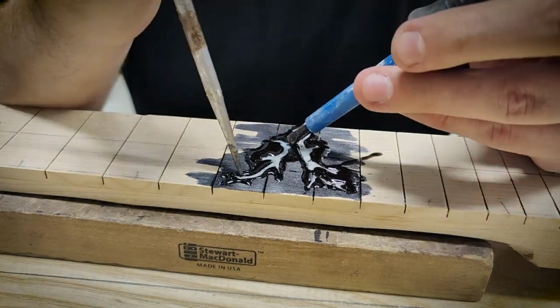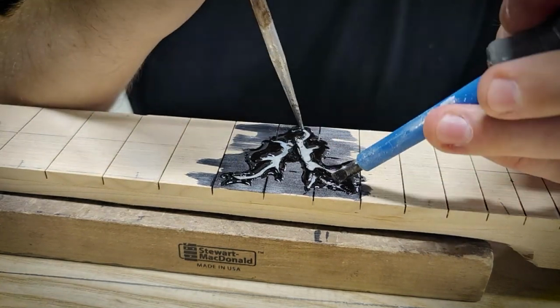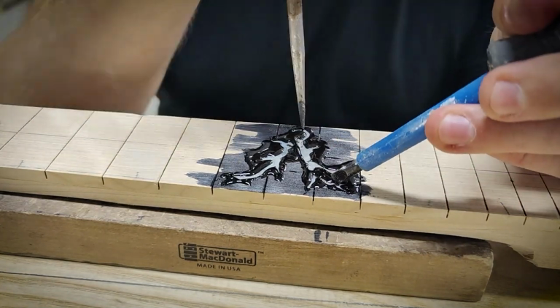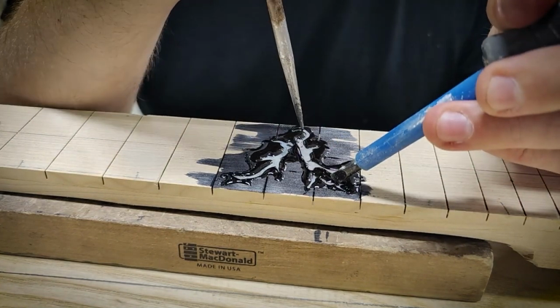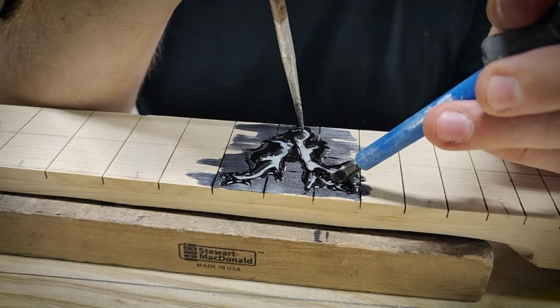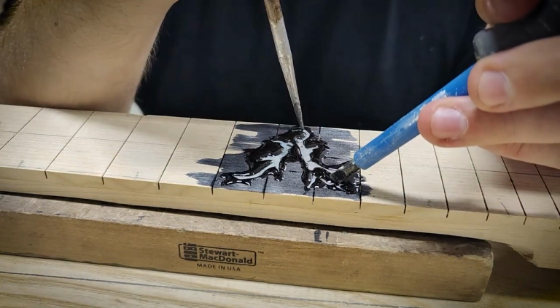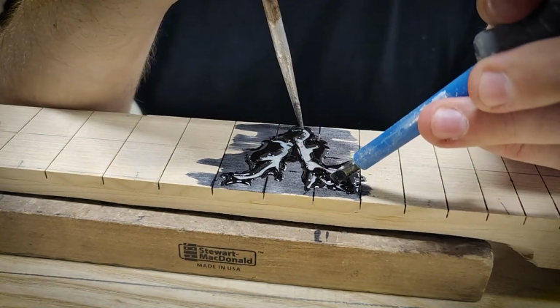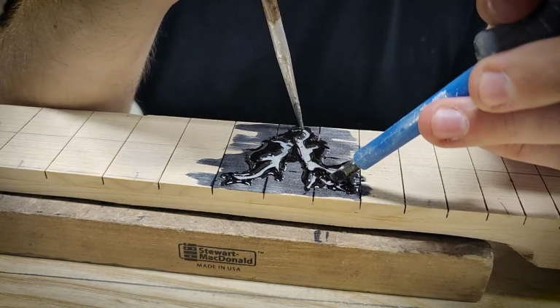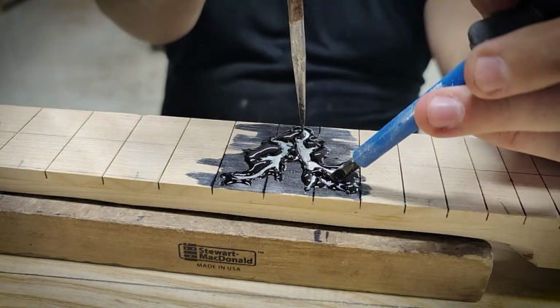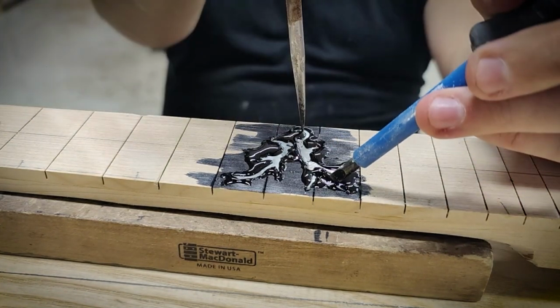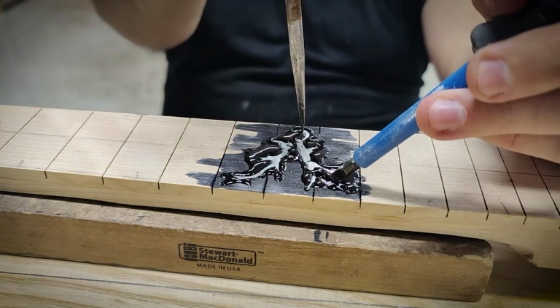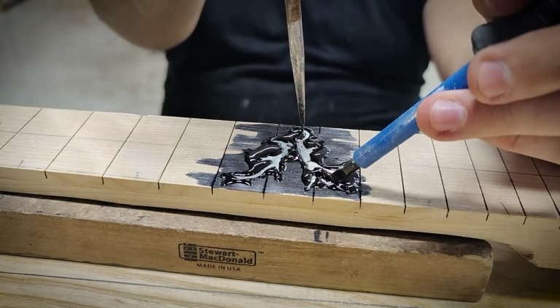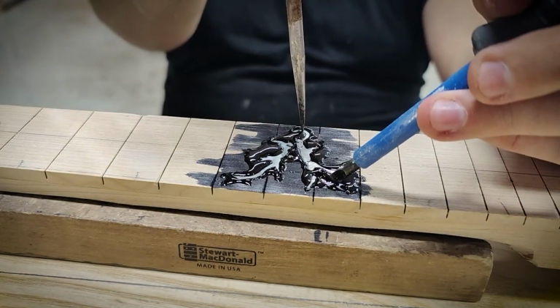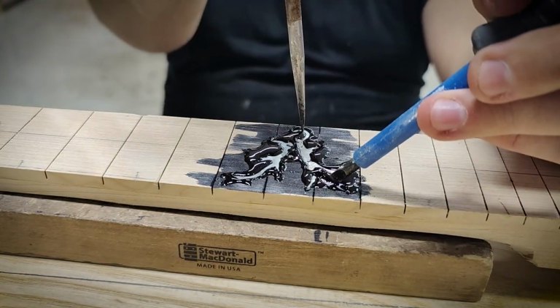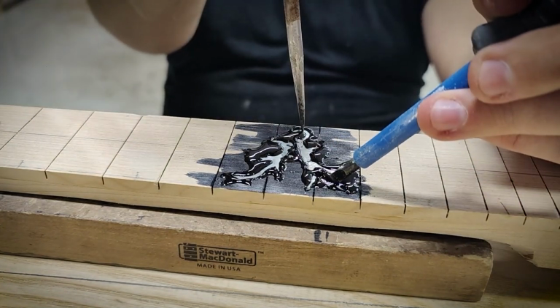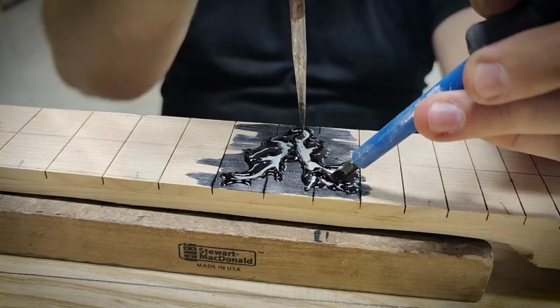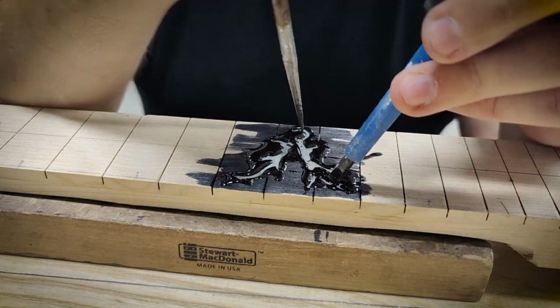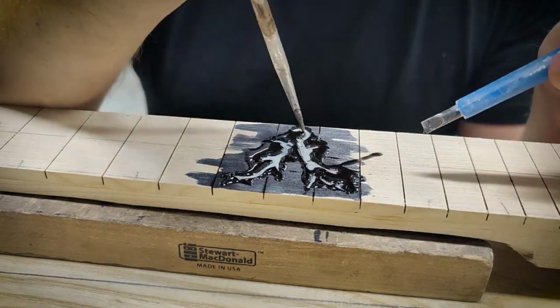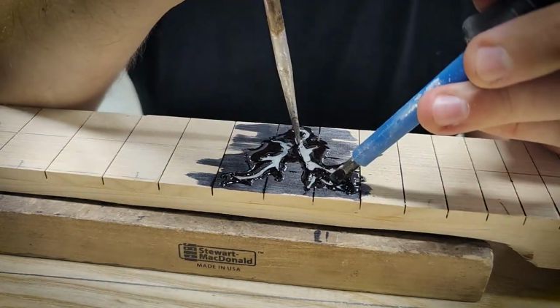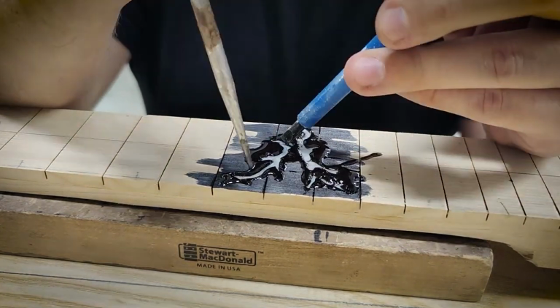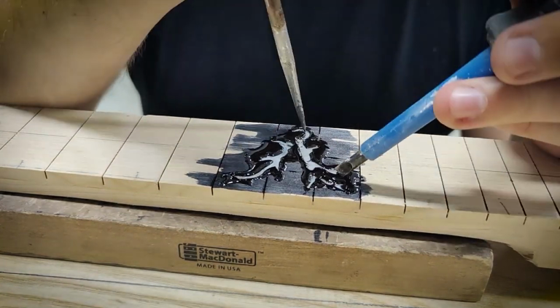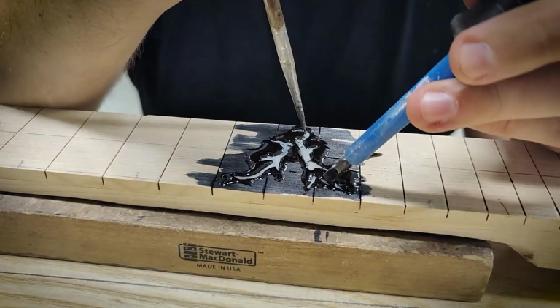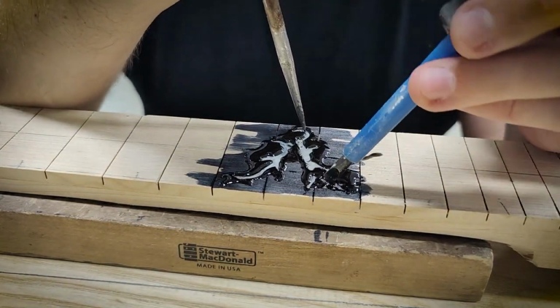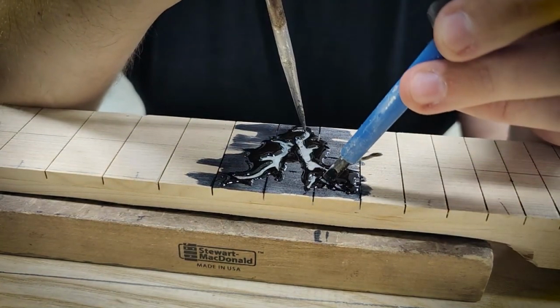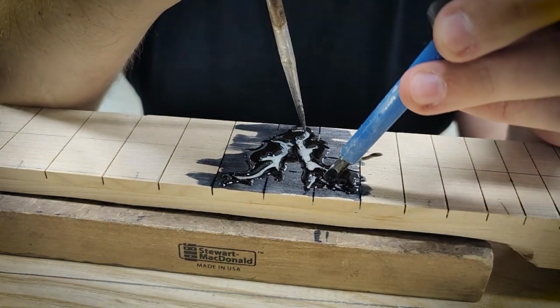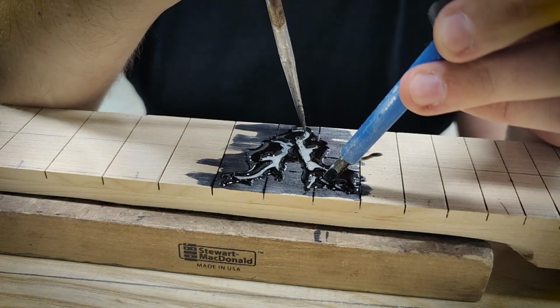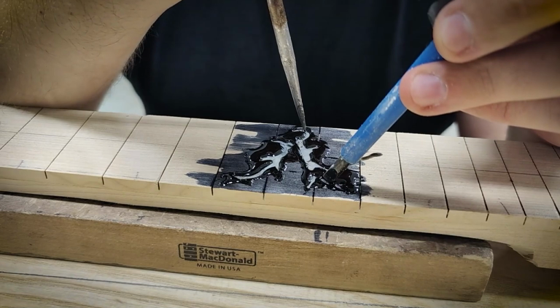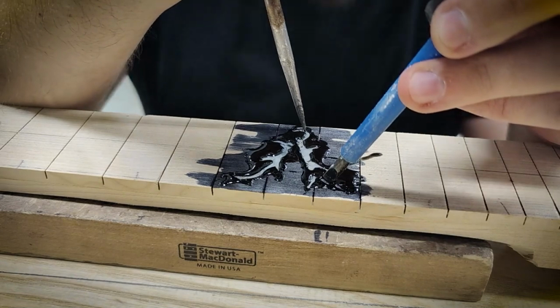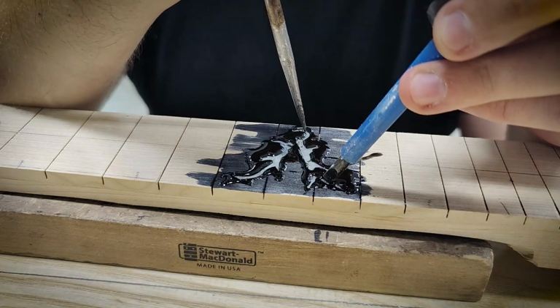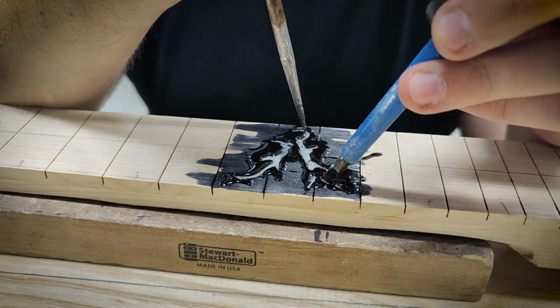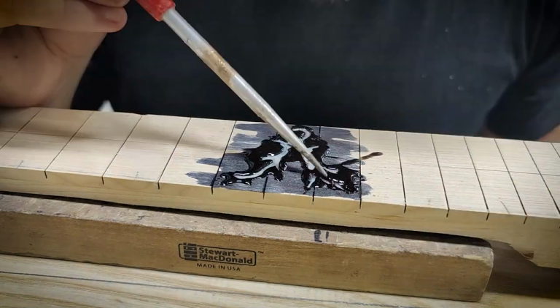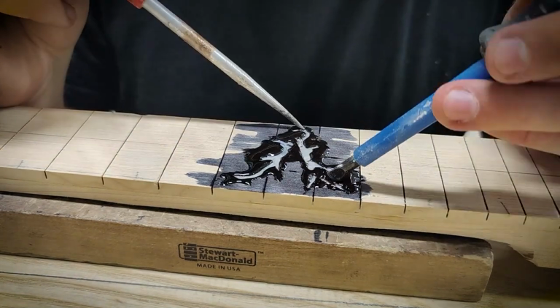I'm holding the inlay in while the glue dries and then I'll let the glue cure overnight.